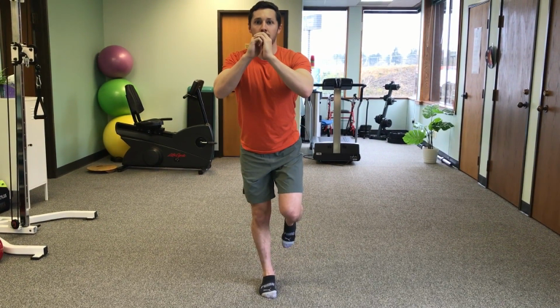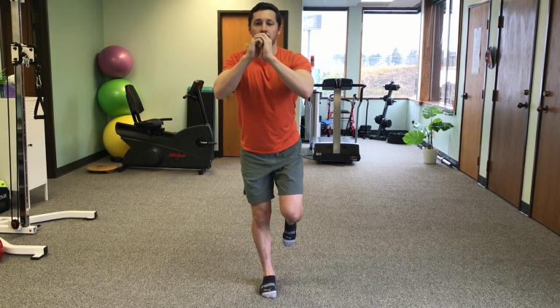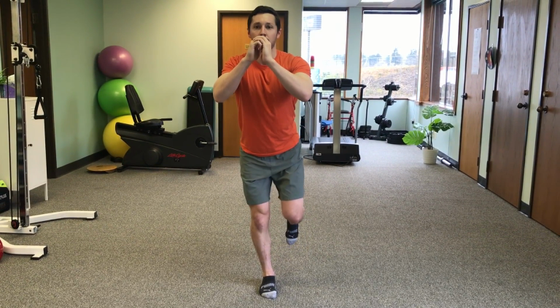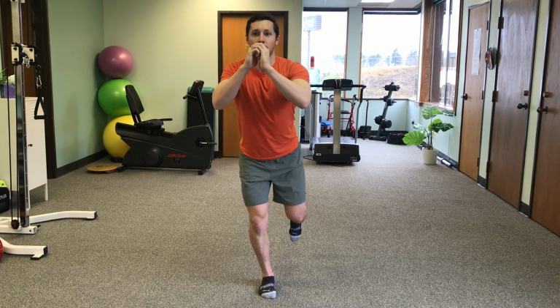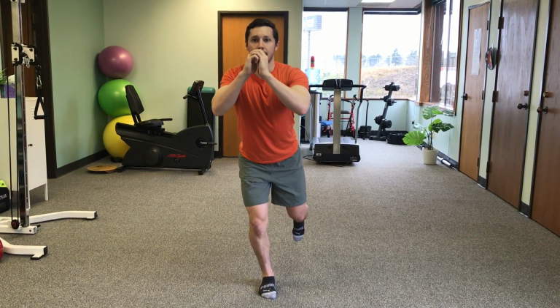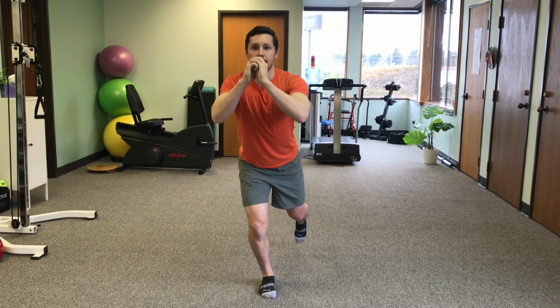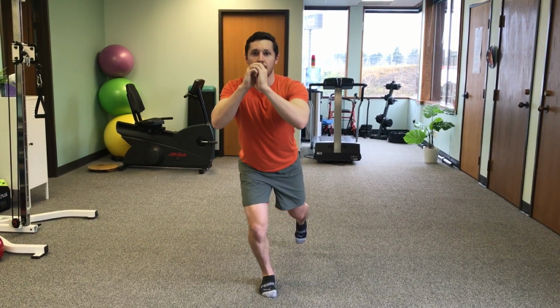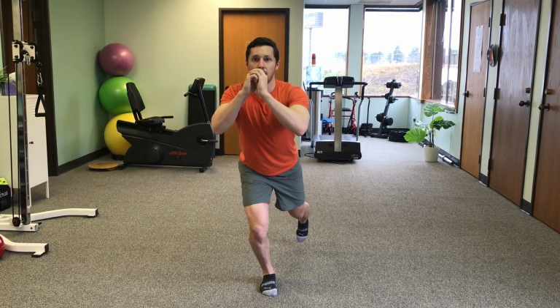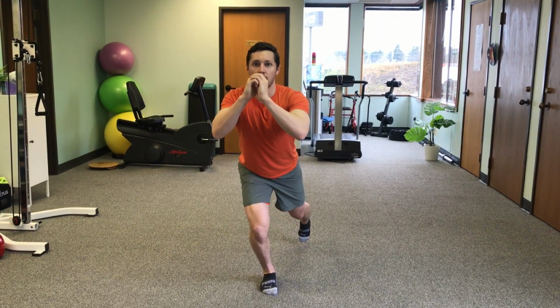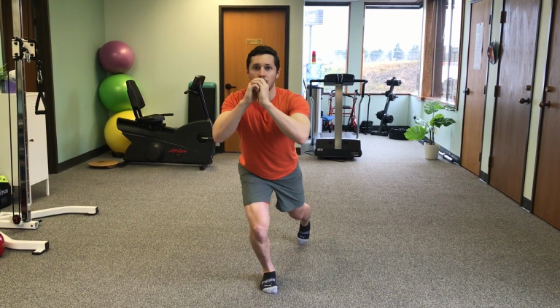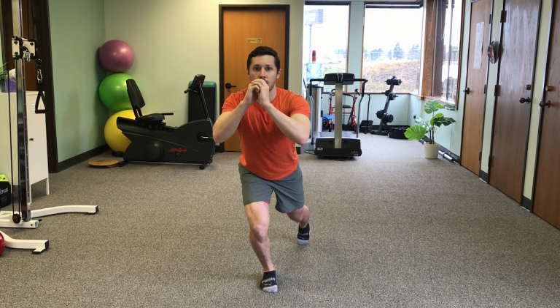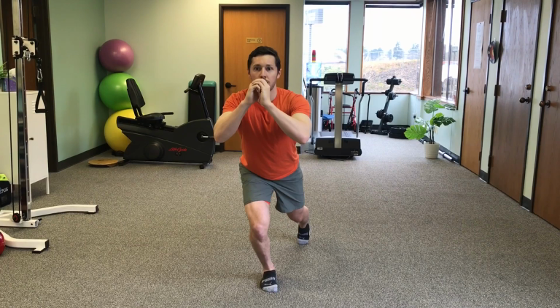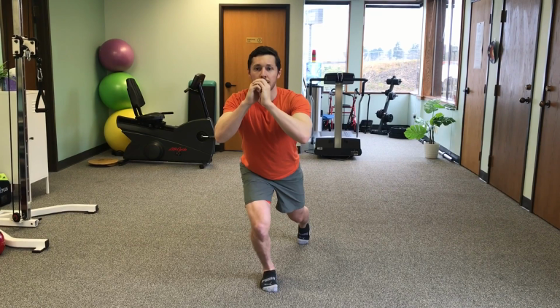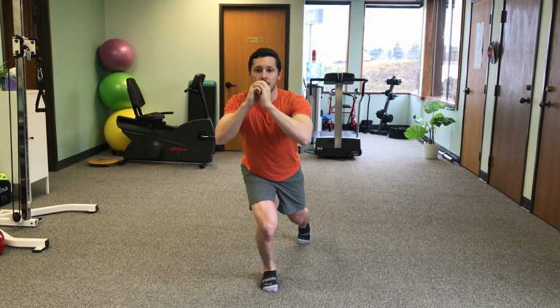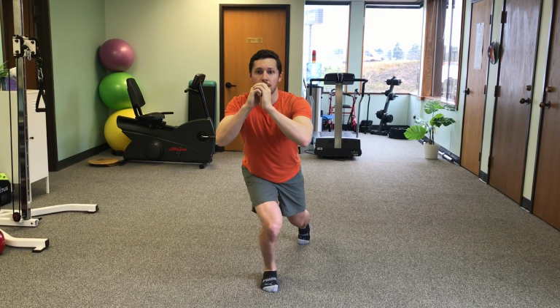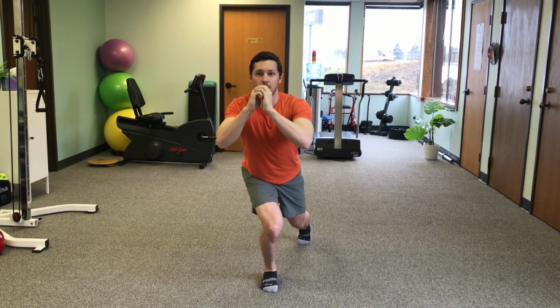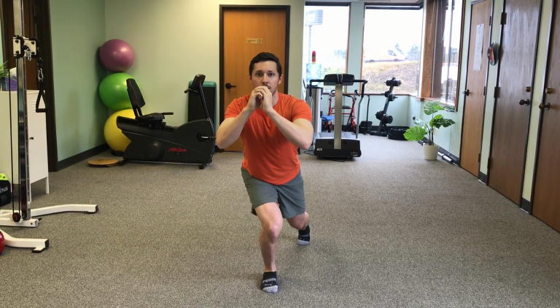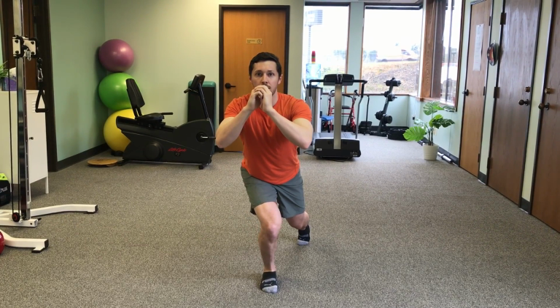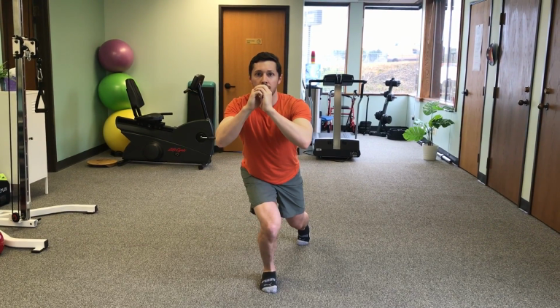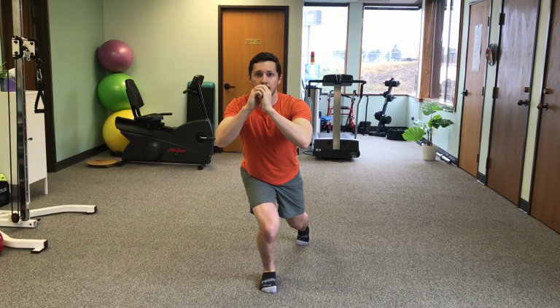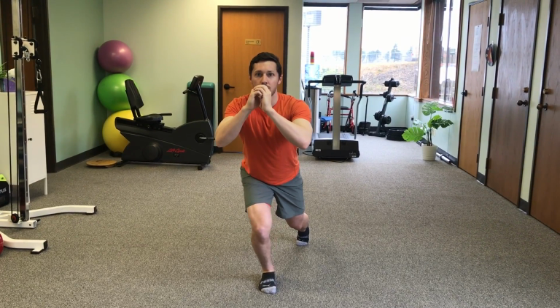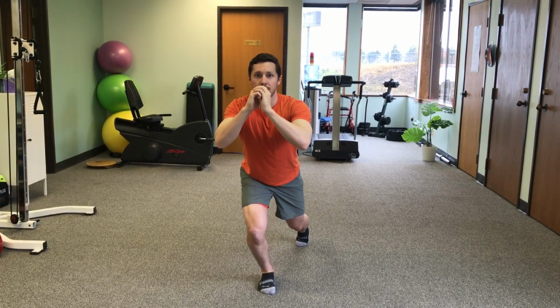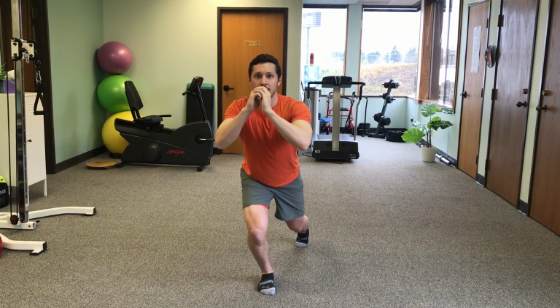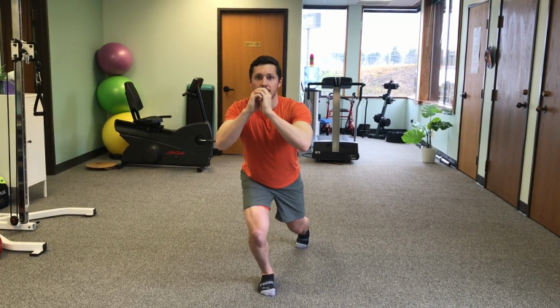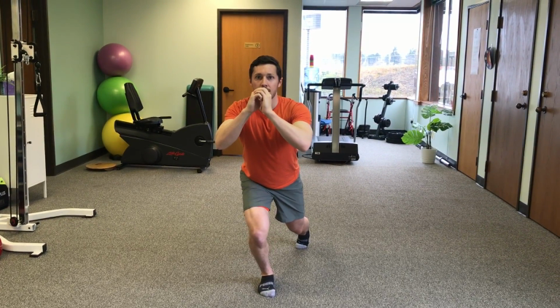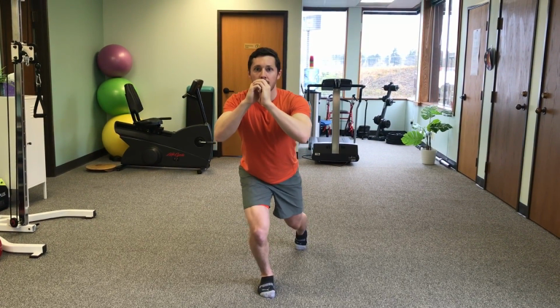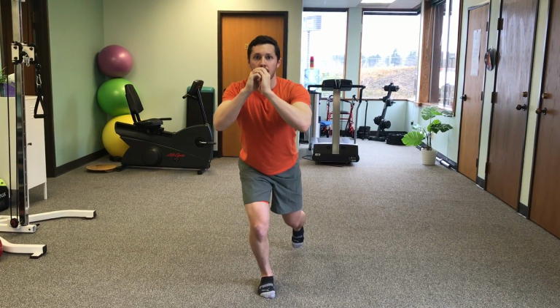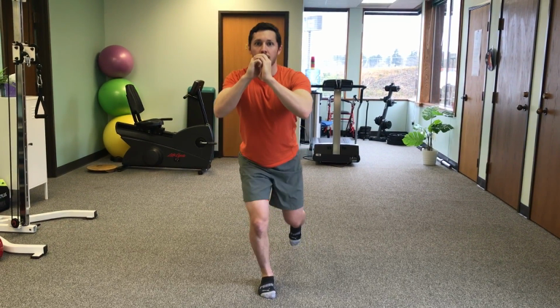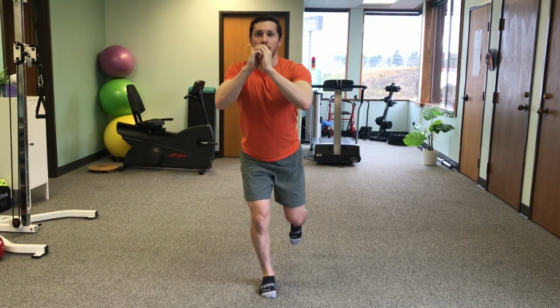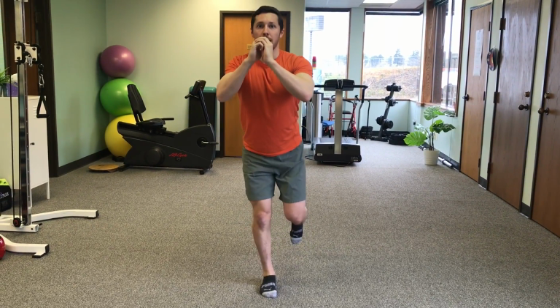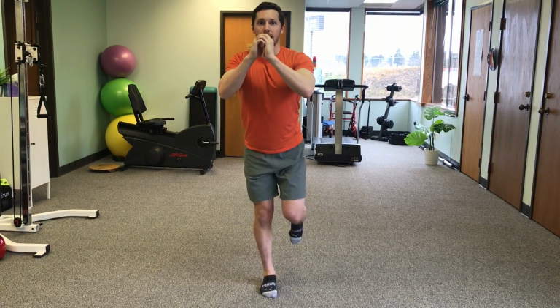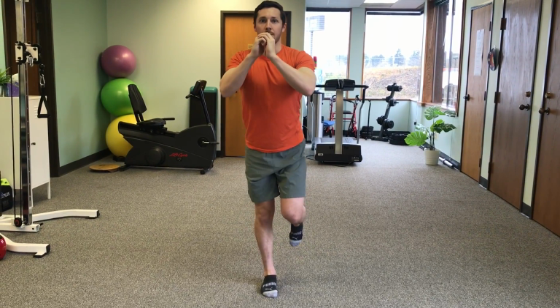Going back down — my knee went inward. Adjust it, come back up.